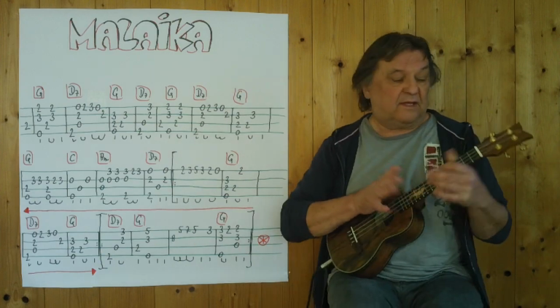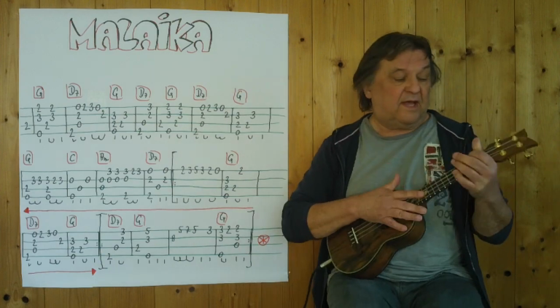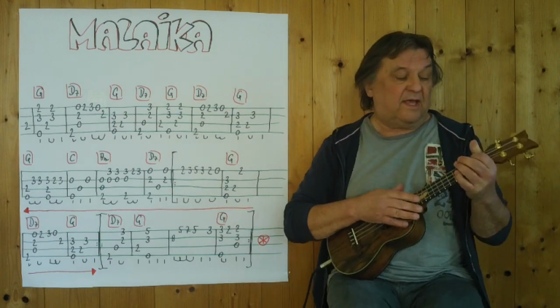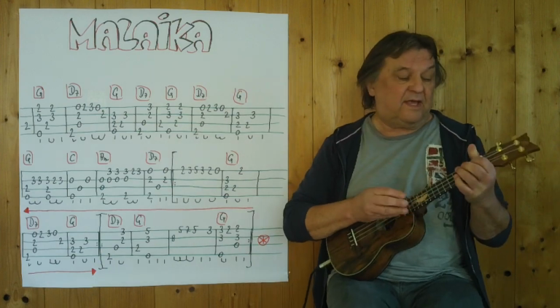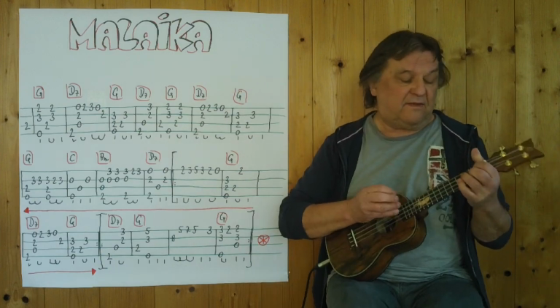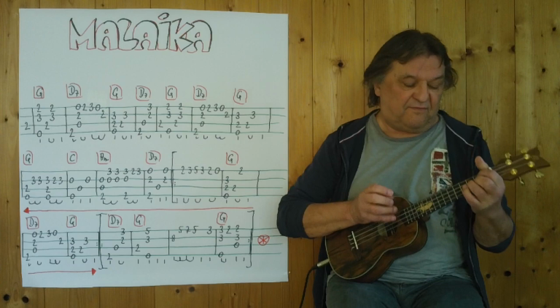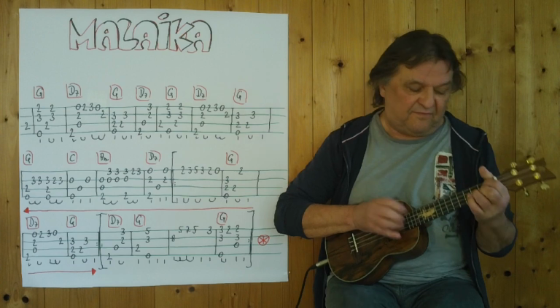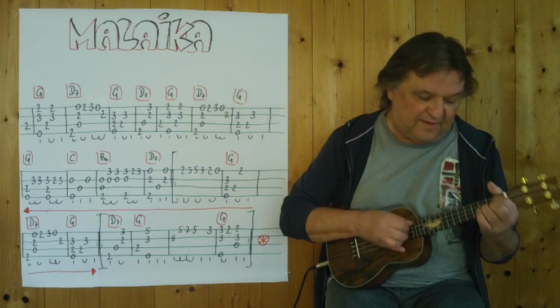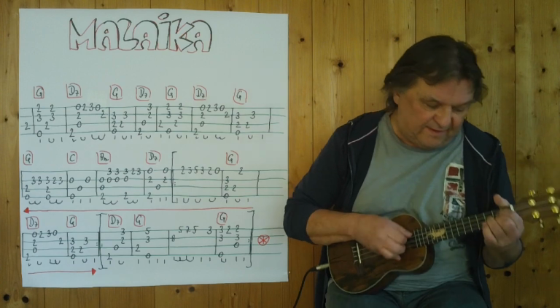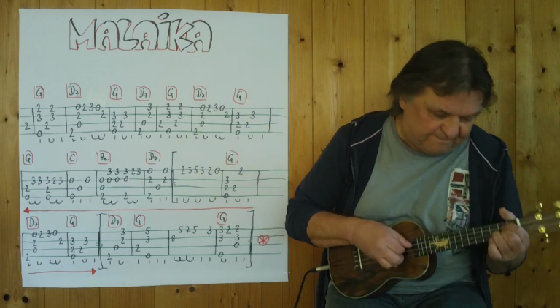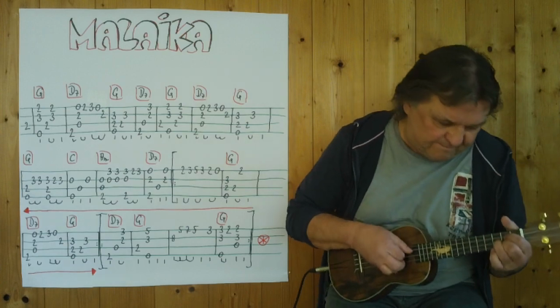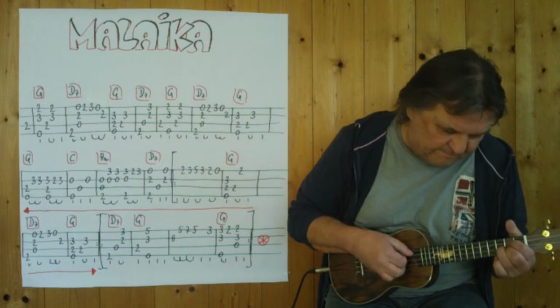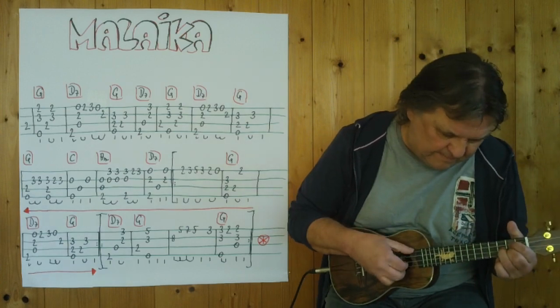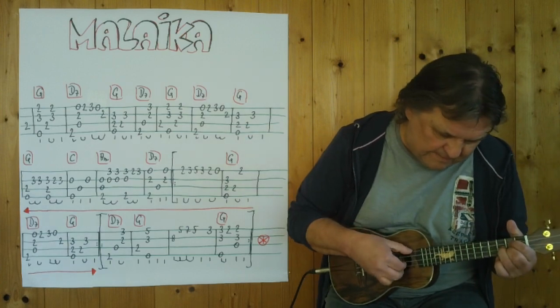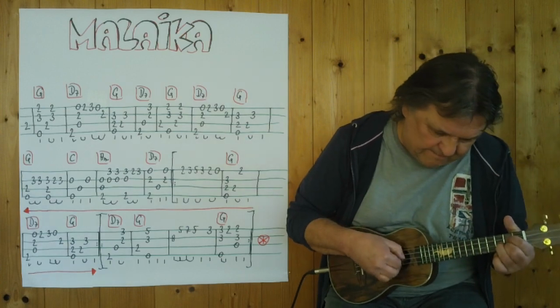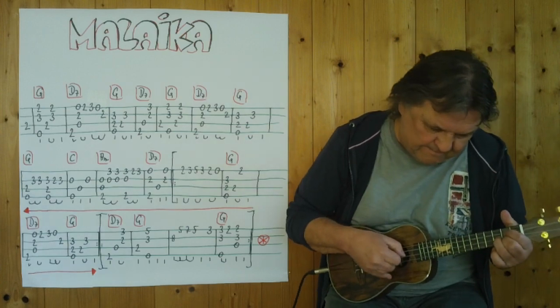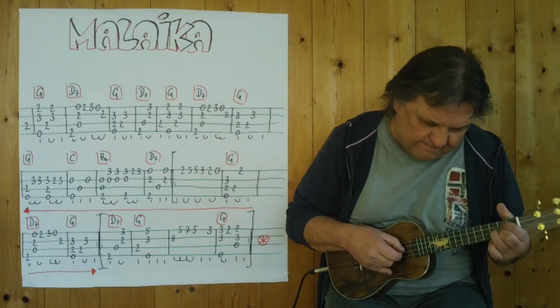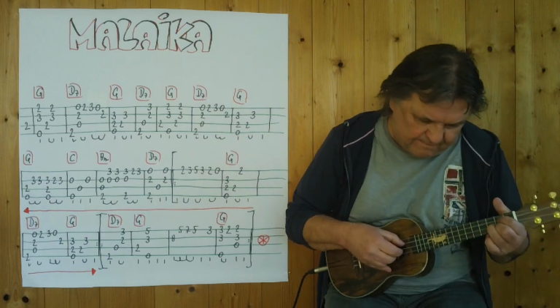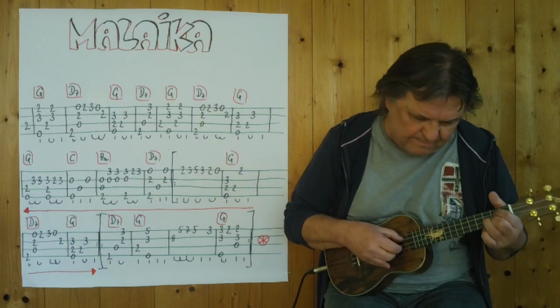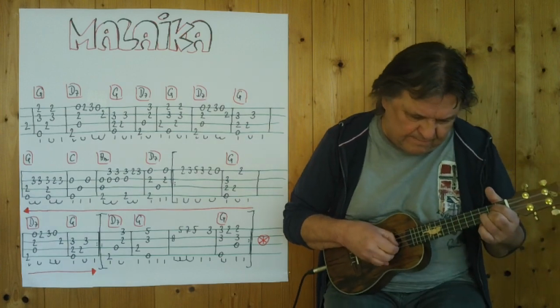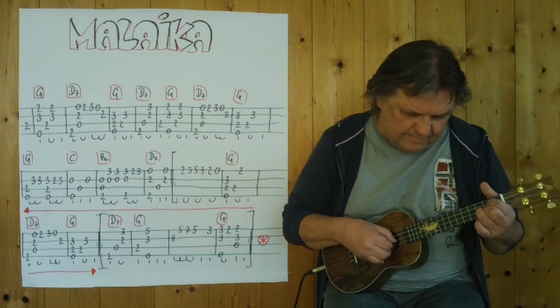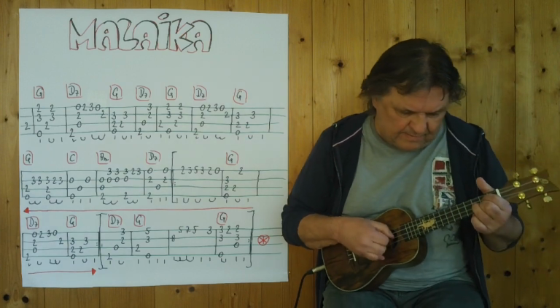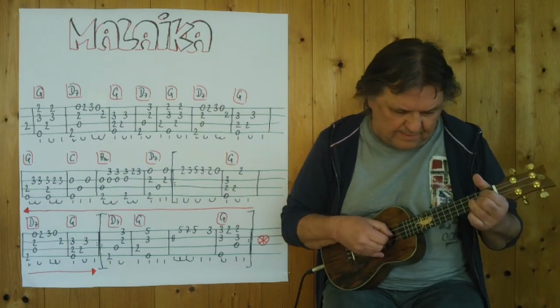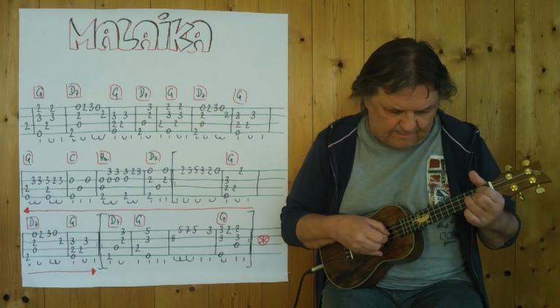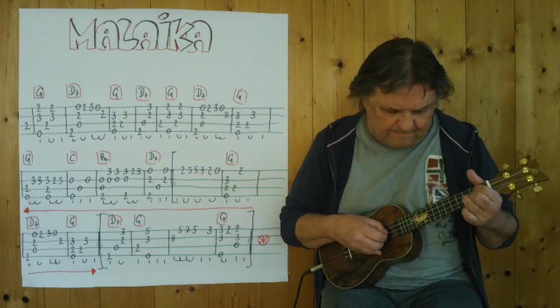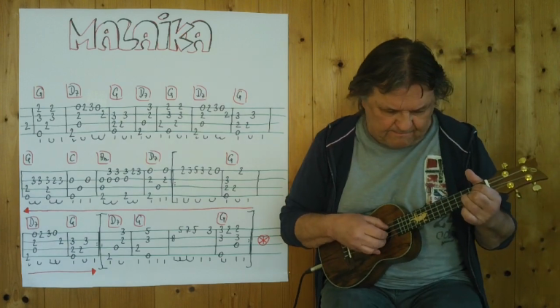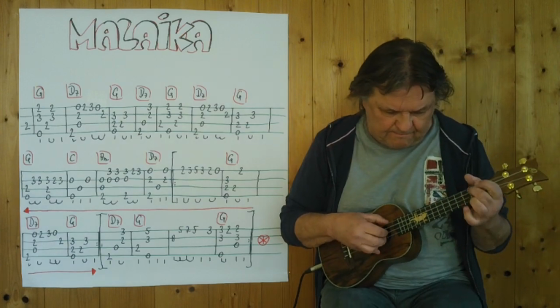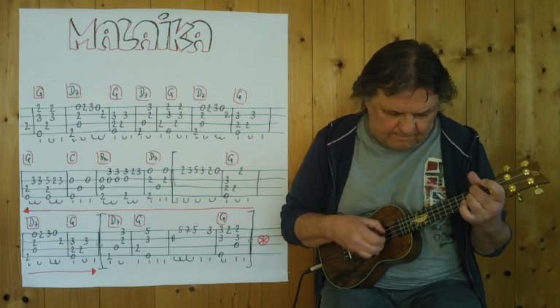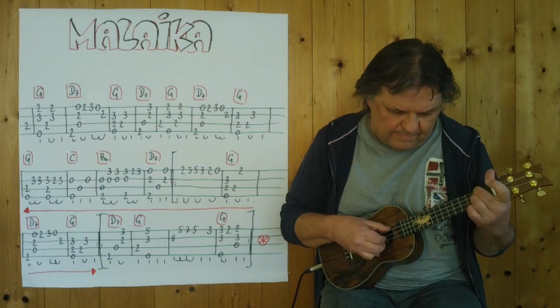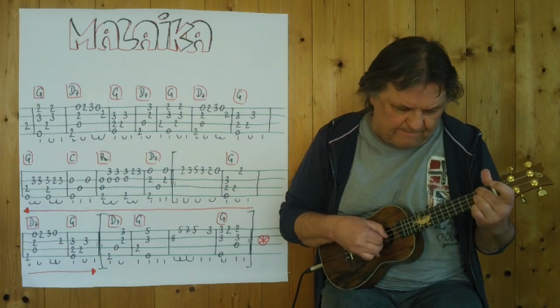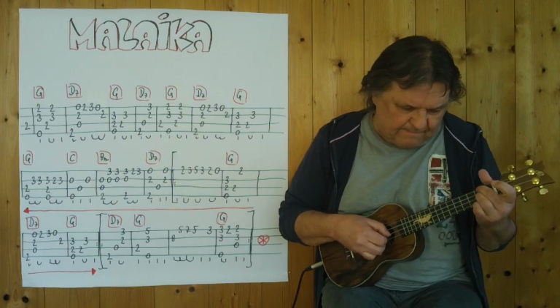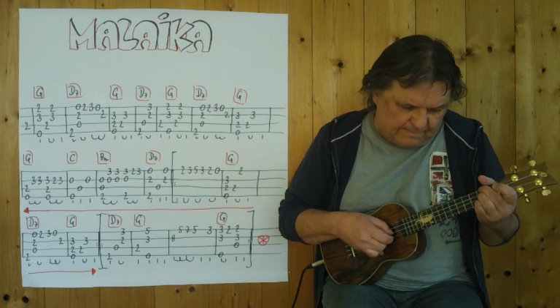Drei, vier. Drei, vier. [full performance plays through]